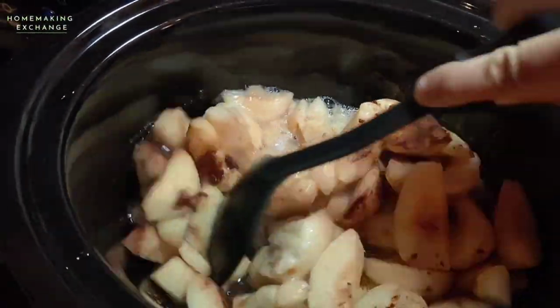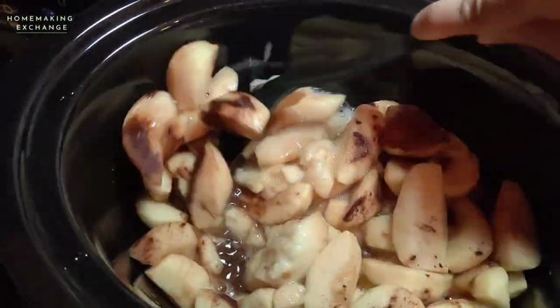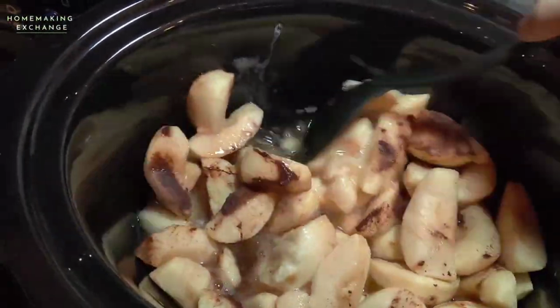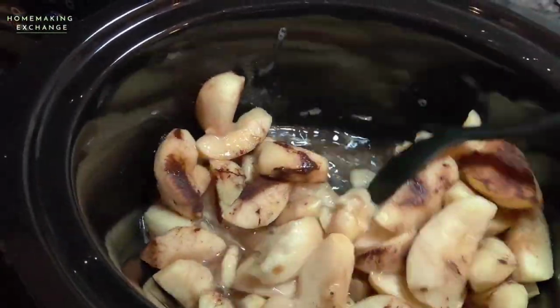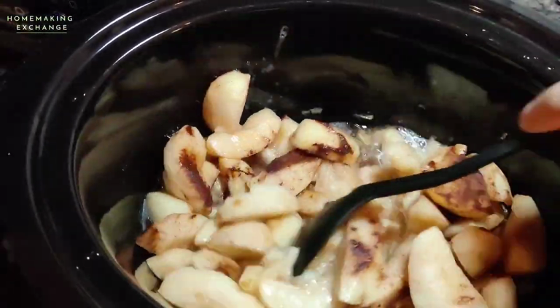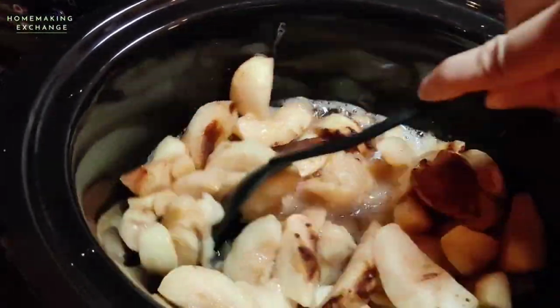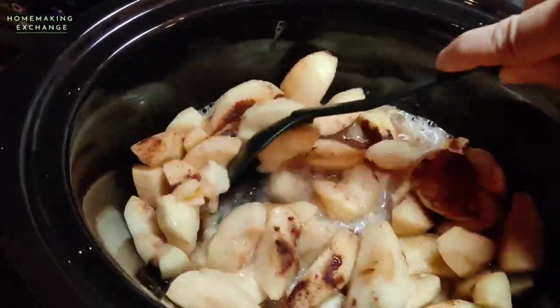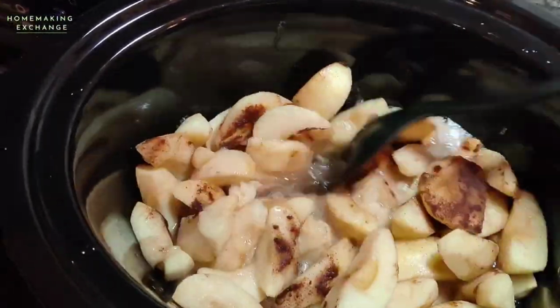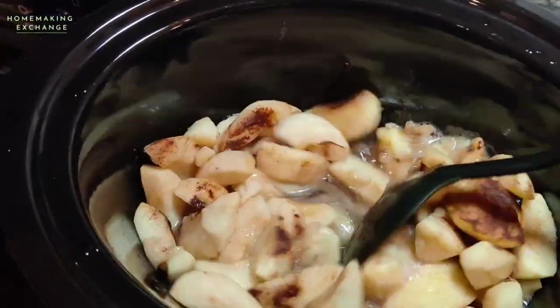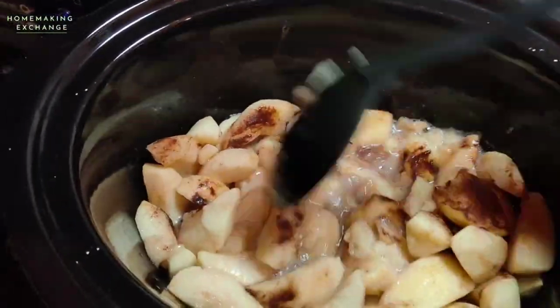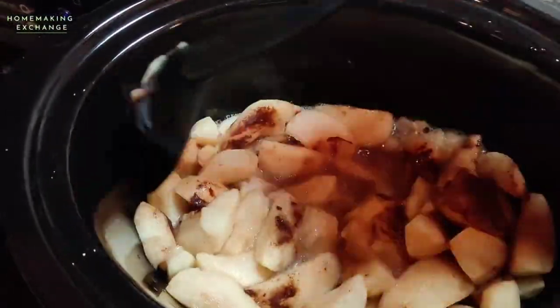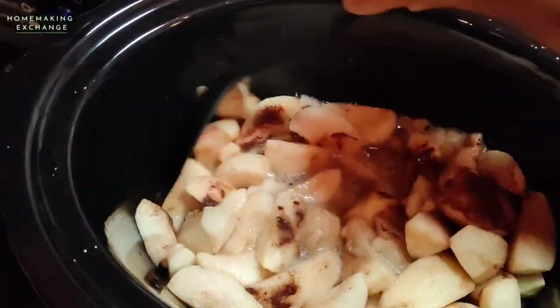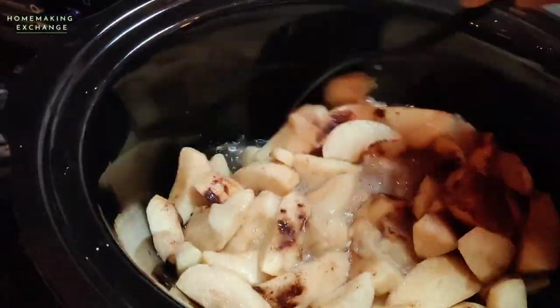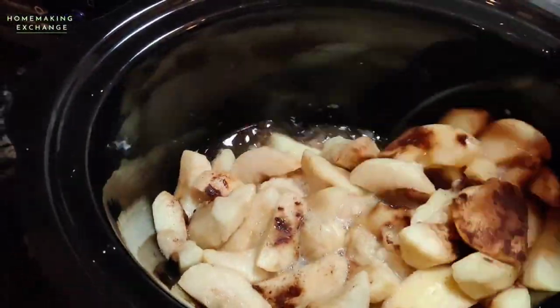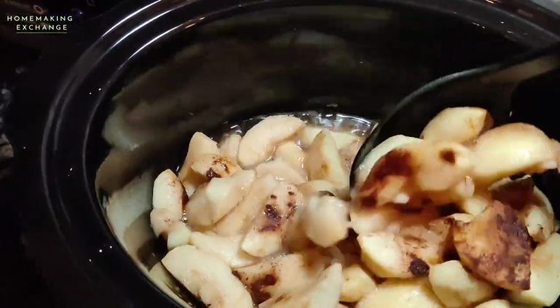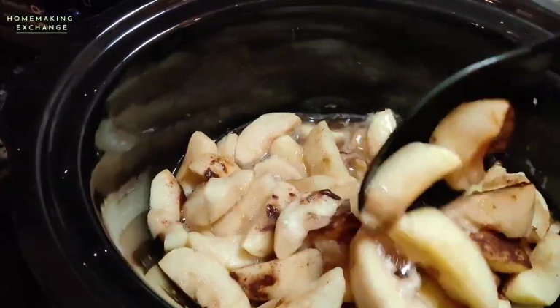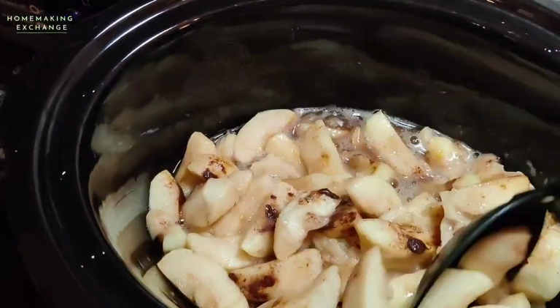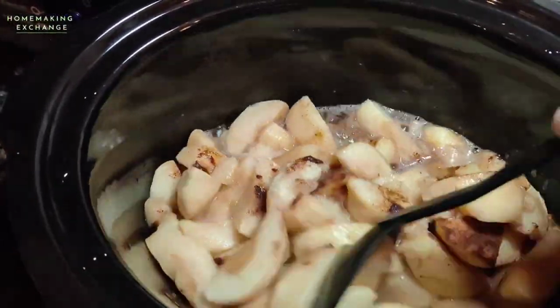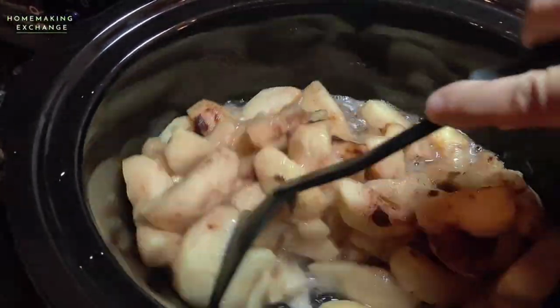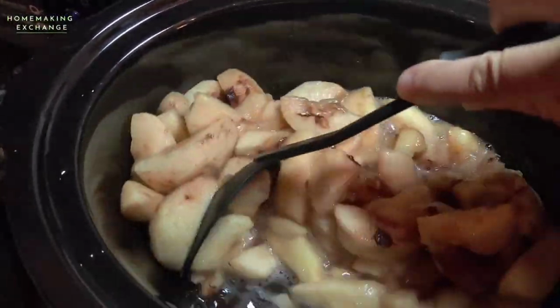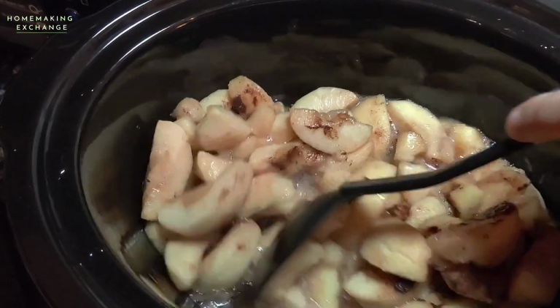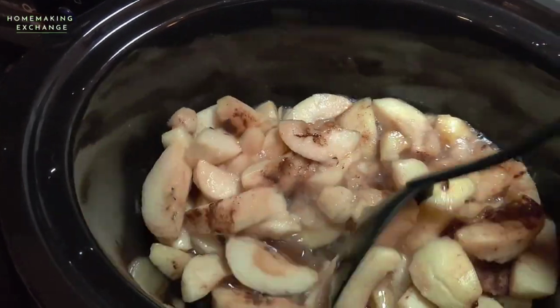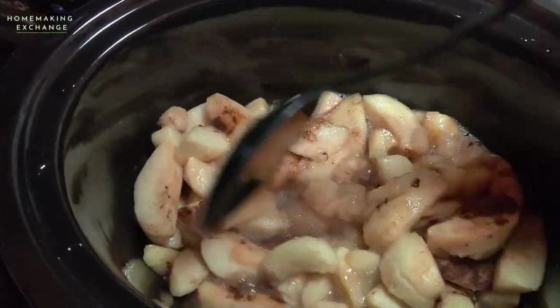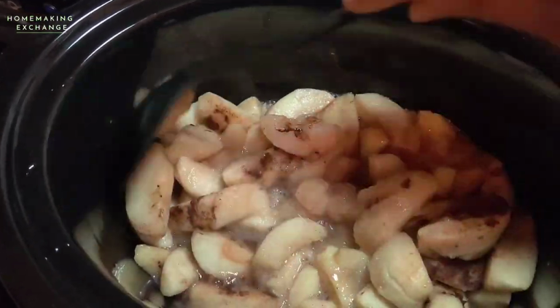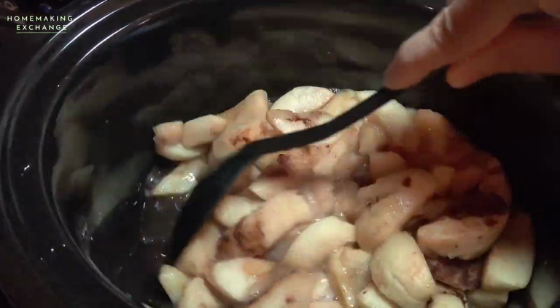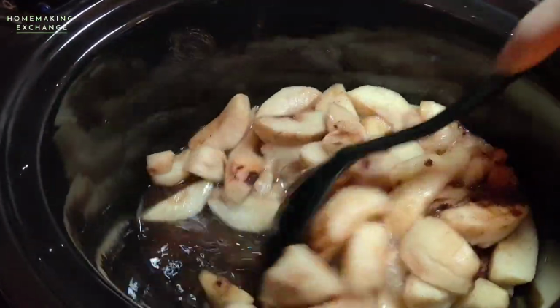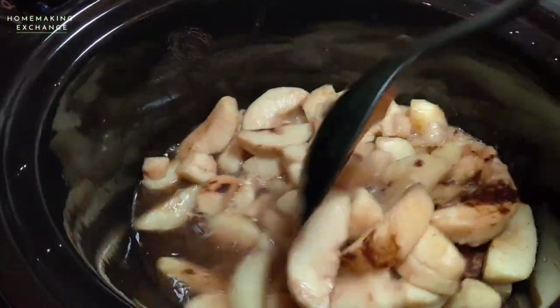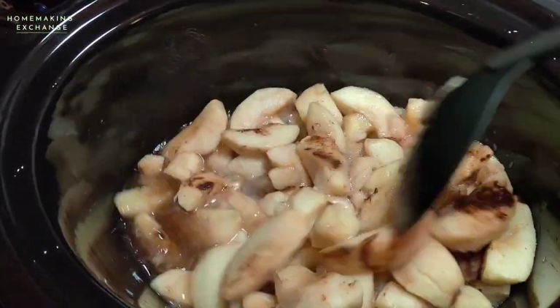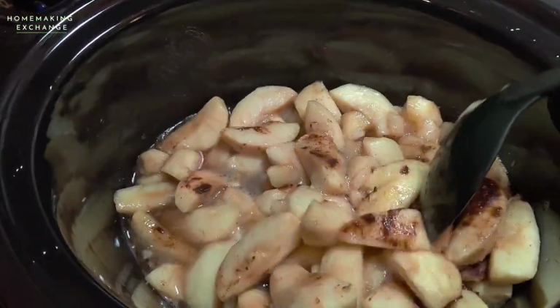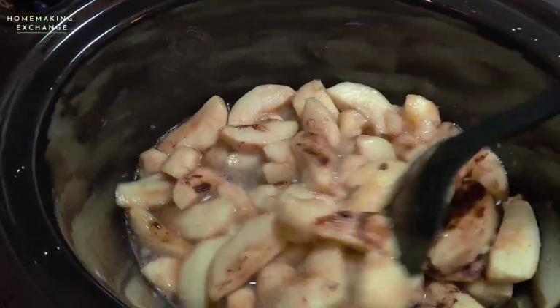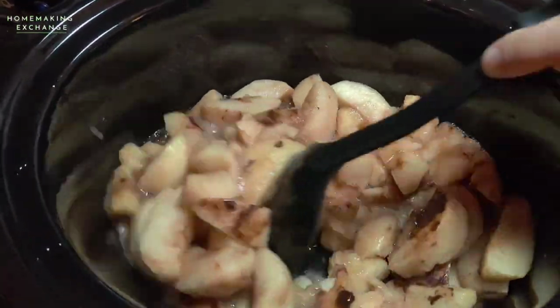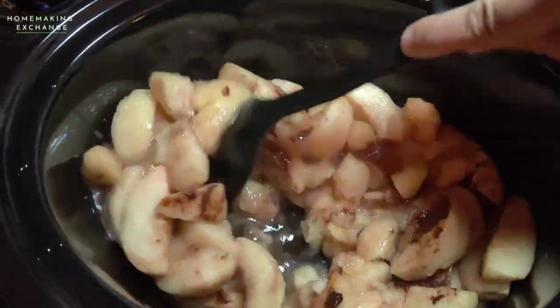Here's what it looks like halfway through. The apples will have softened up some but they're not completely broken down yet.